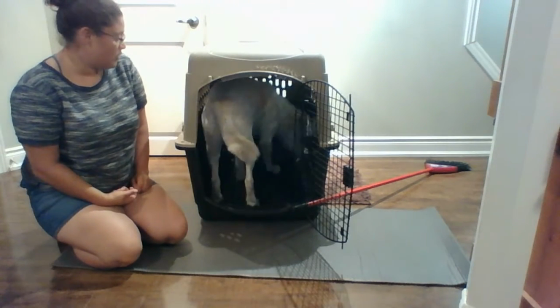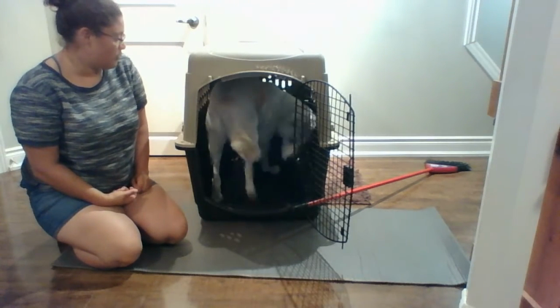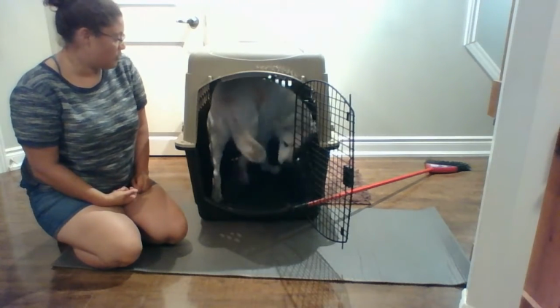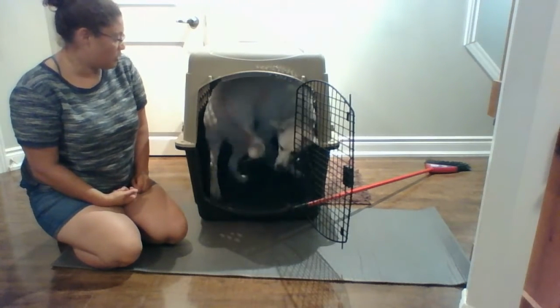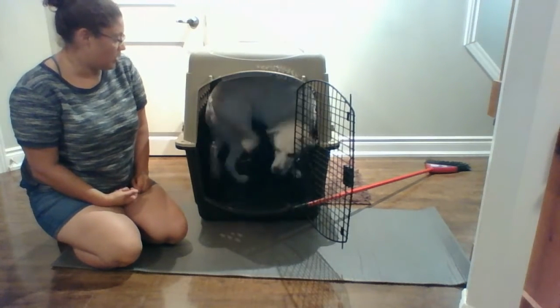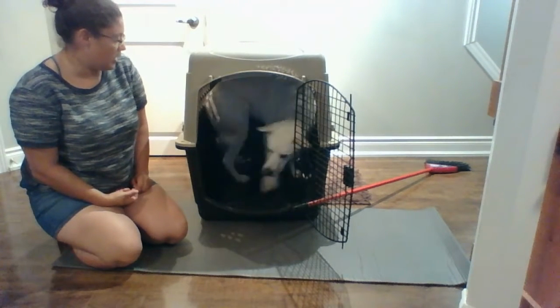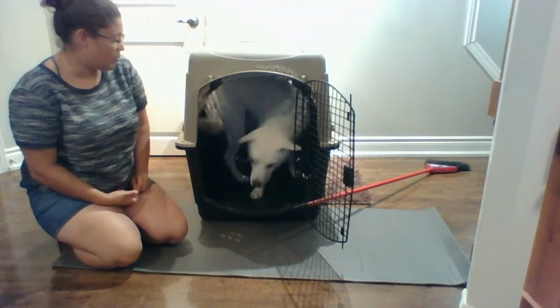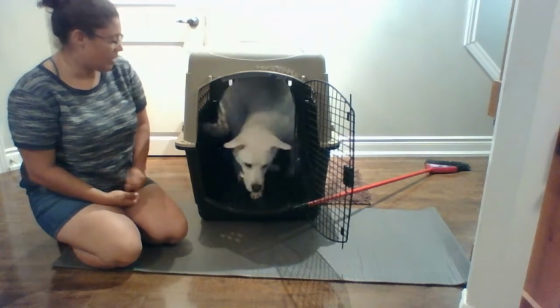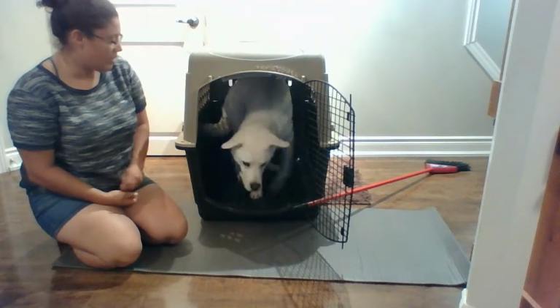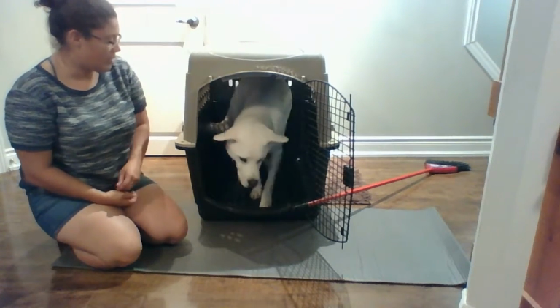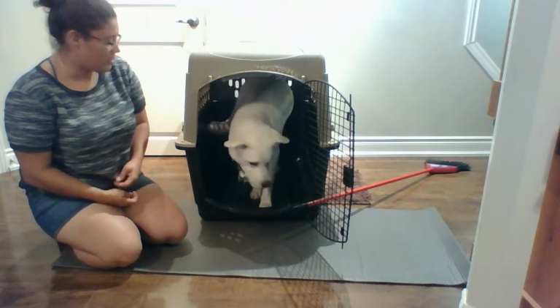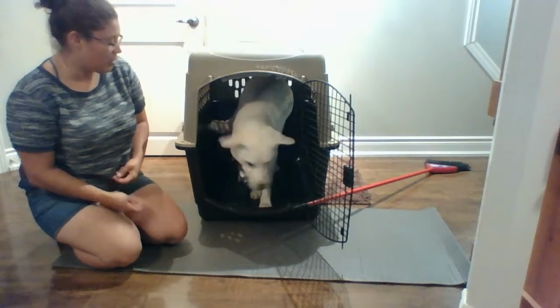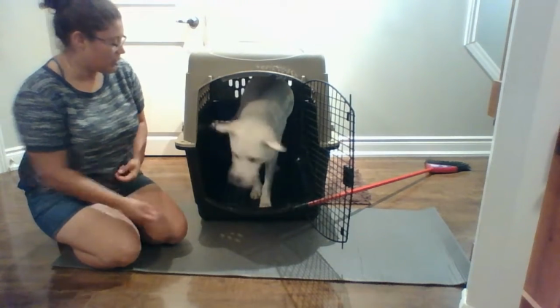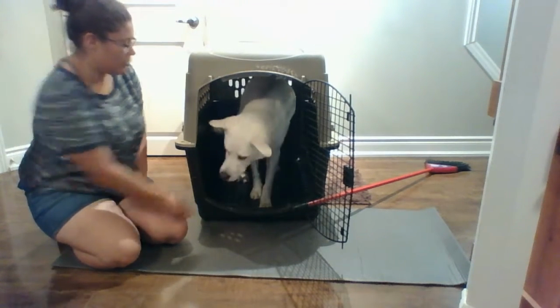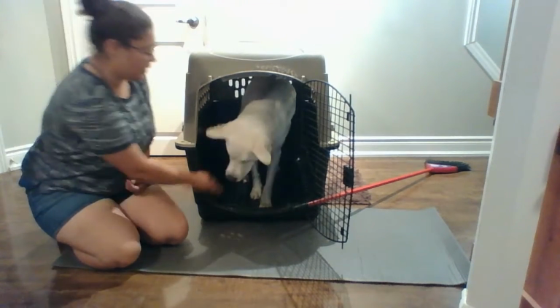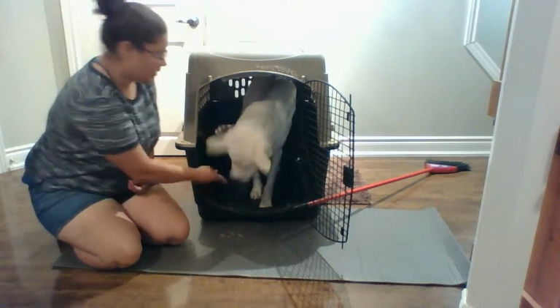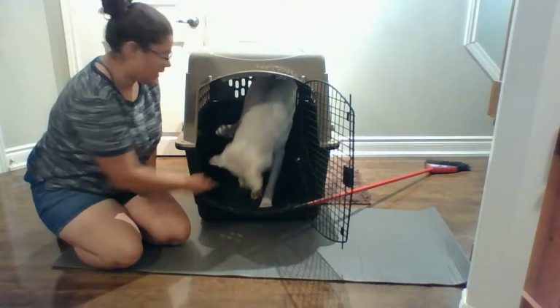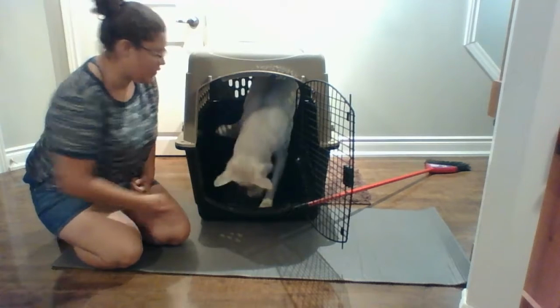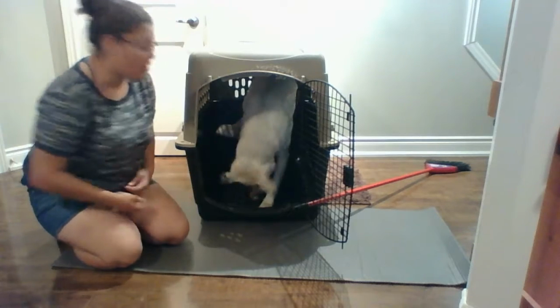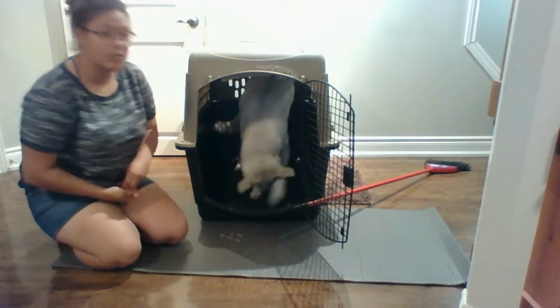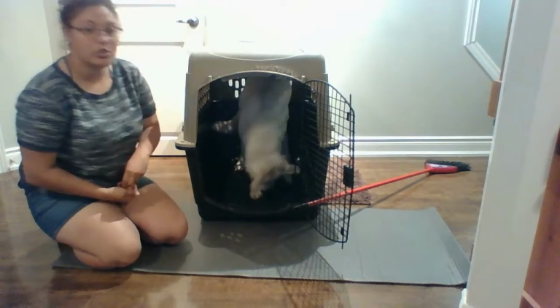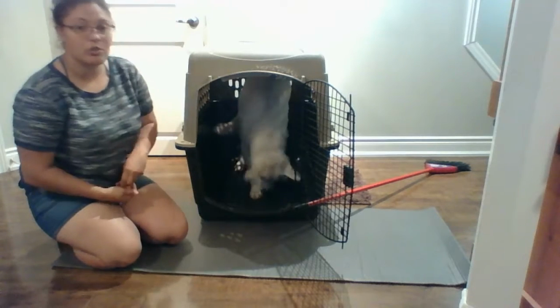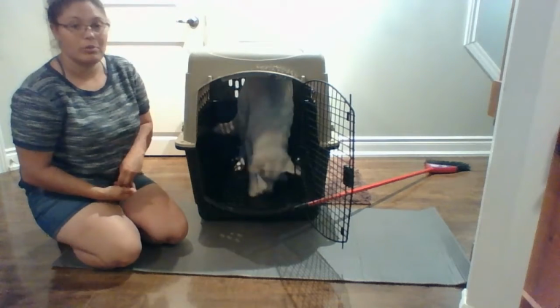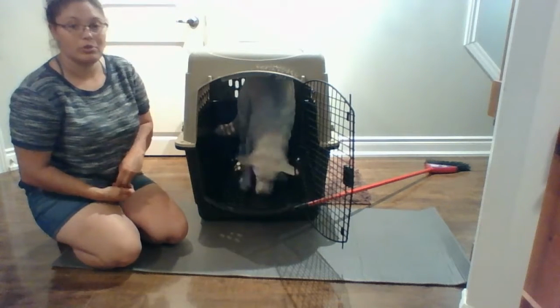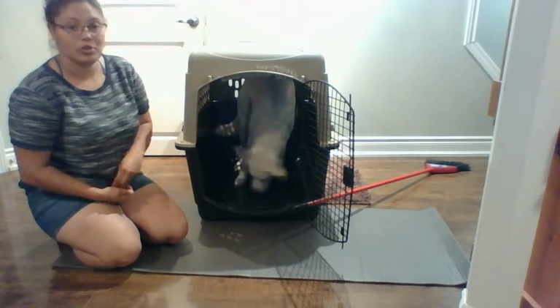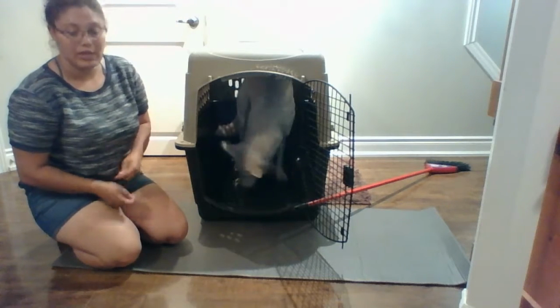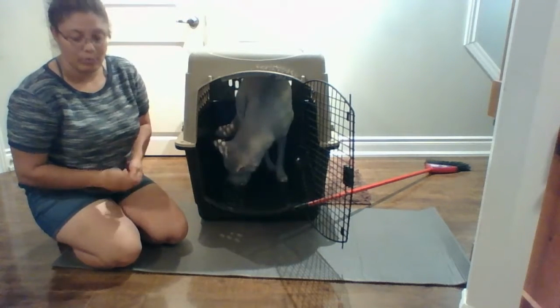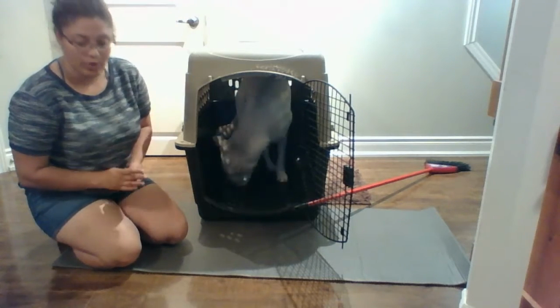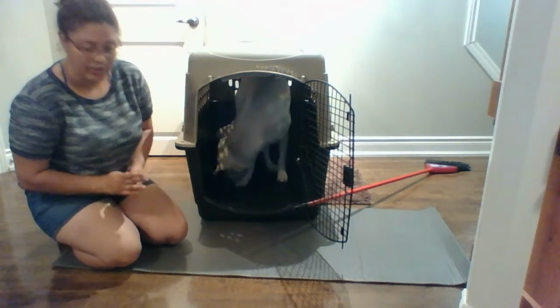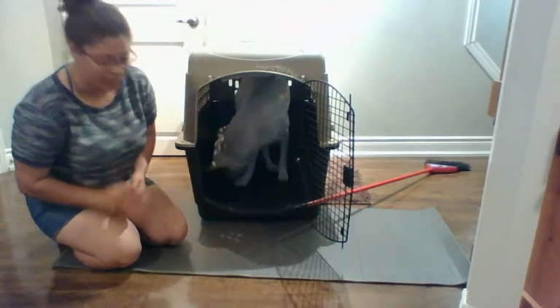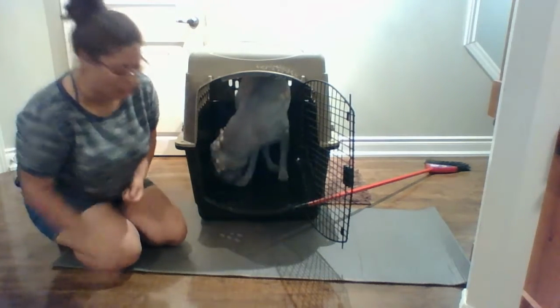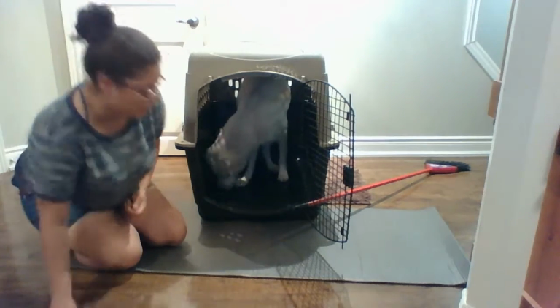I'm just going to keep rewarding him every time he goes in, and when he's staying in there on his own I'm just going to keep rewarding him for it.